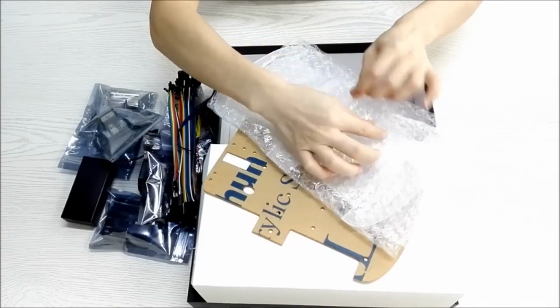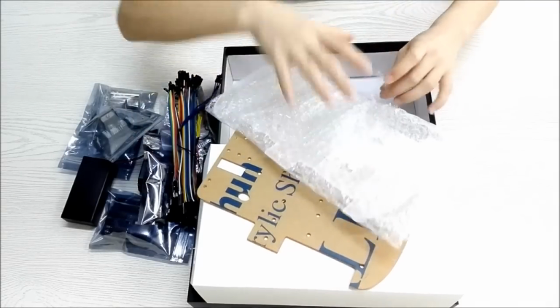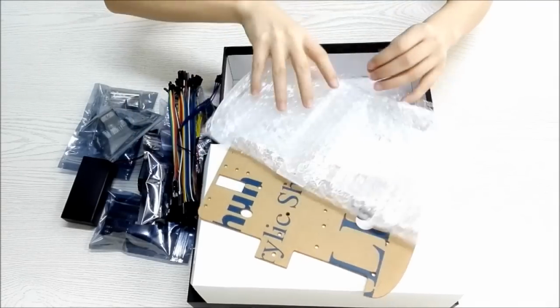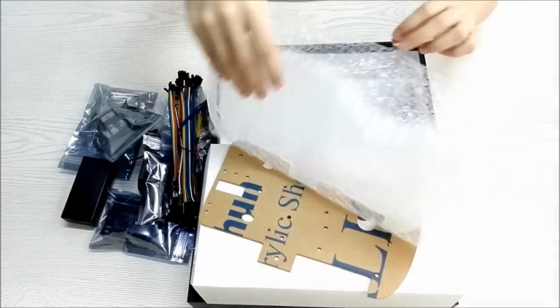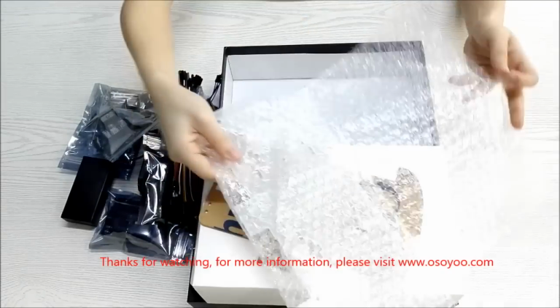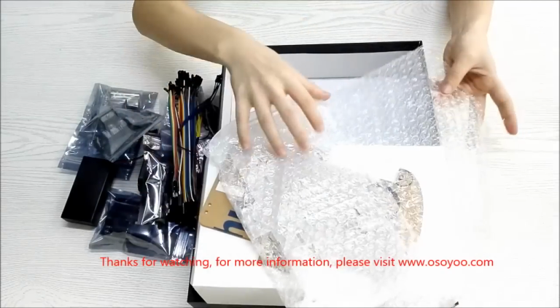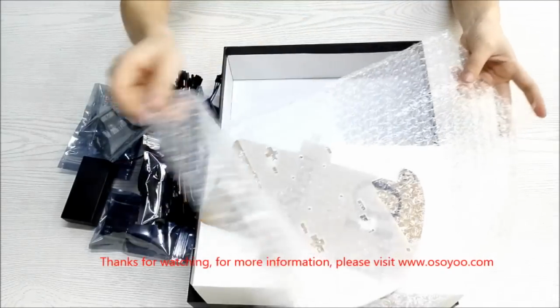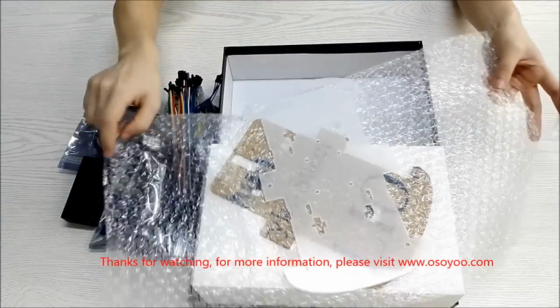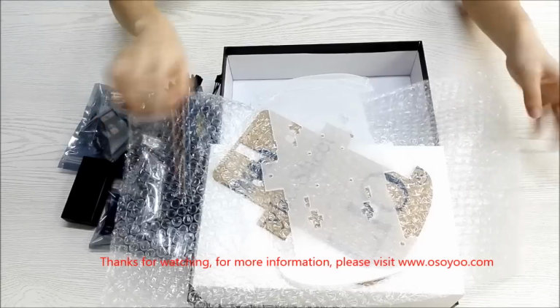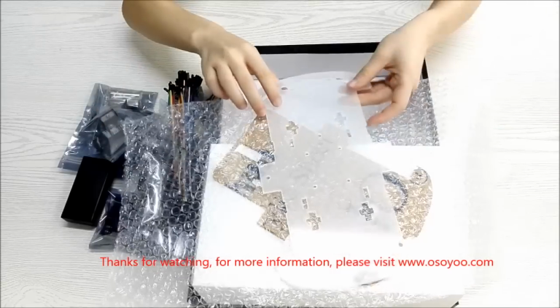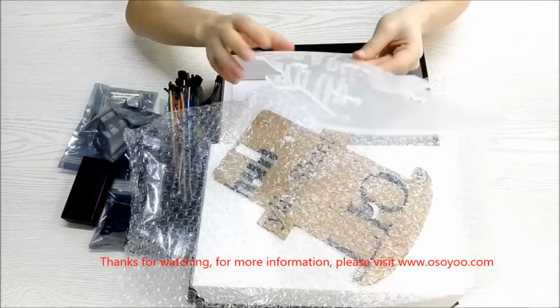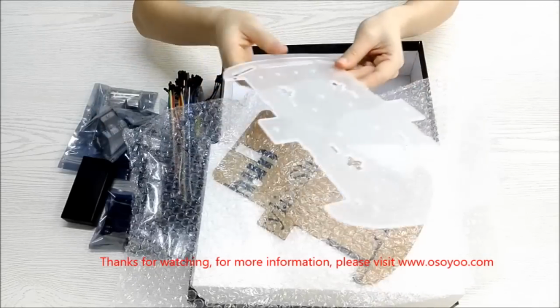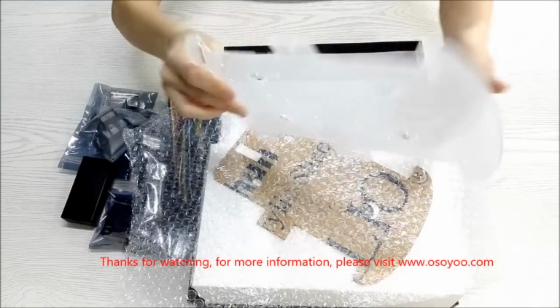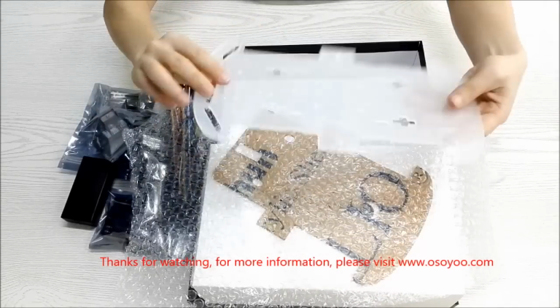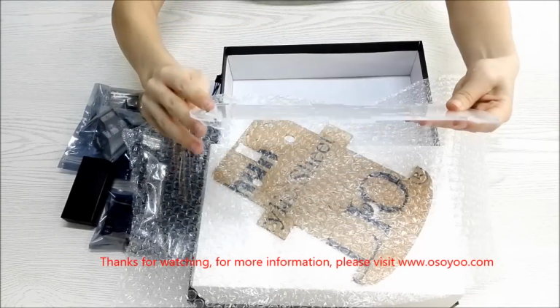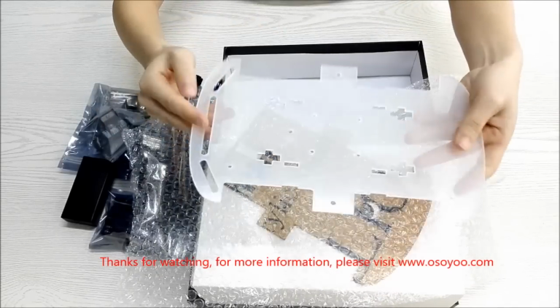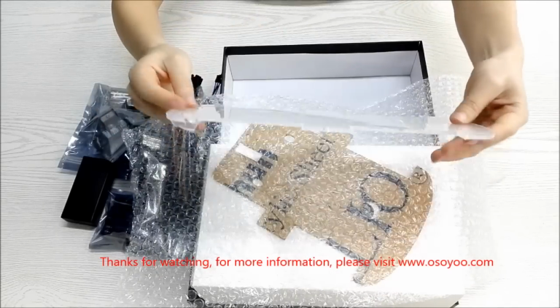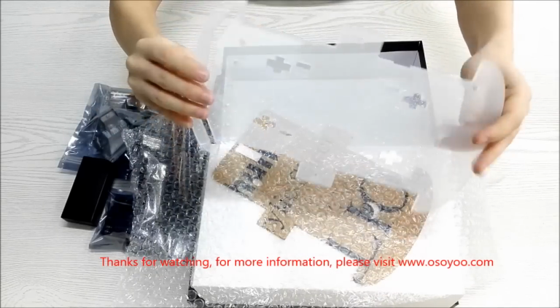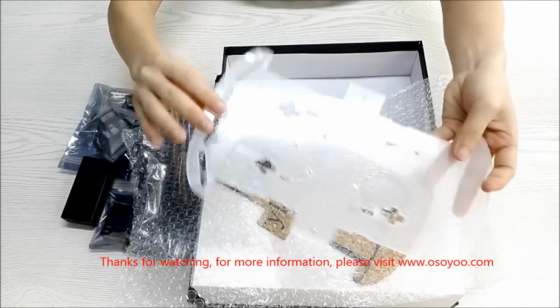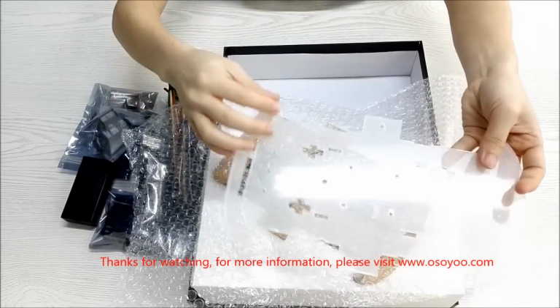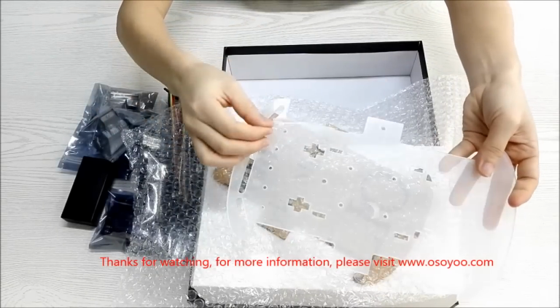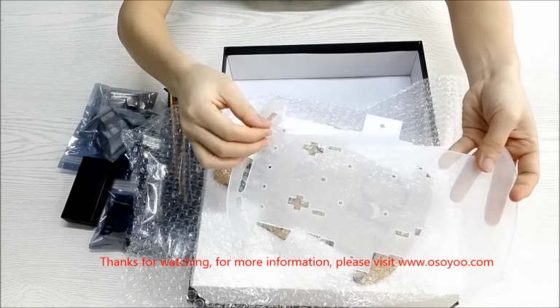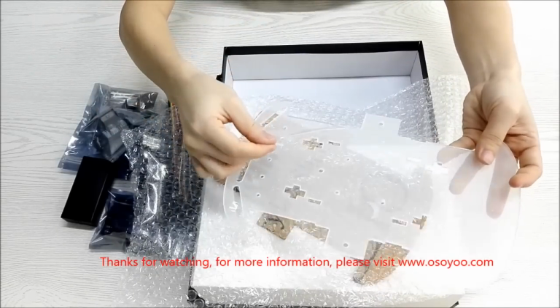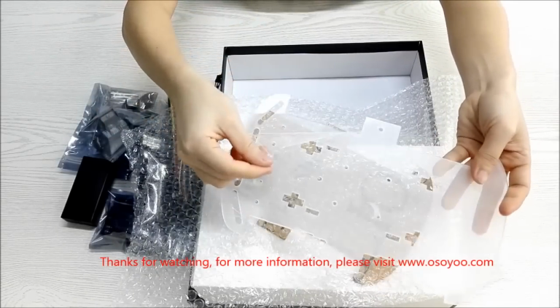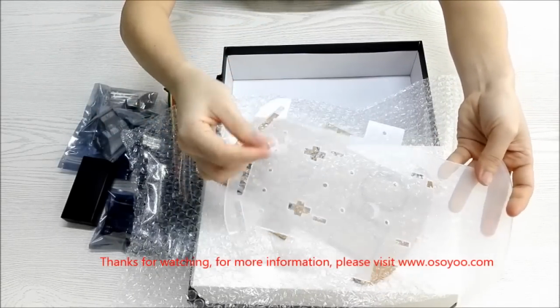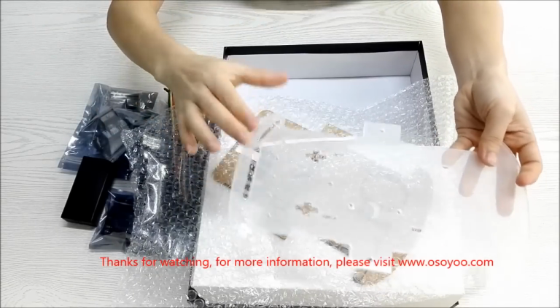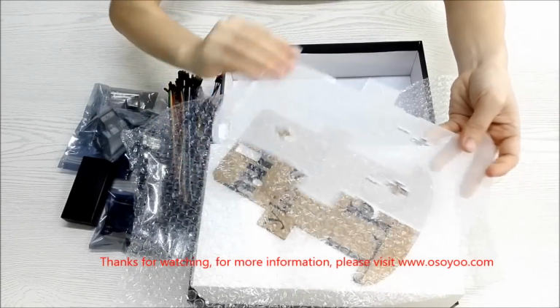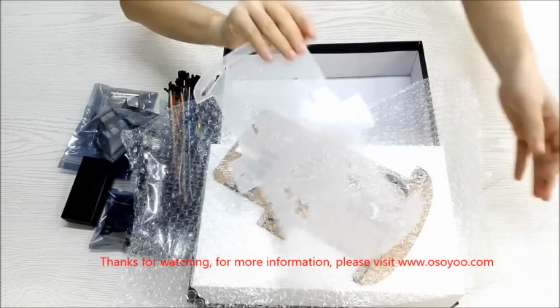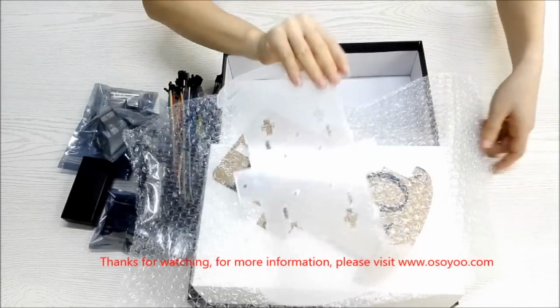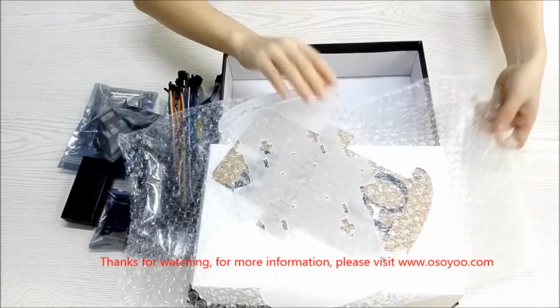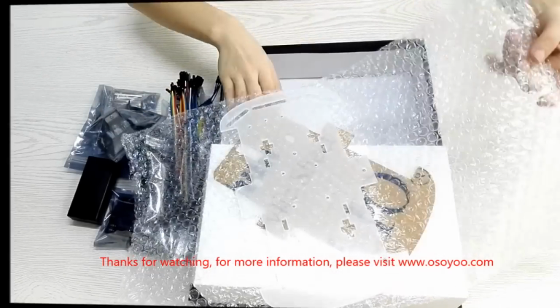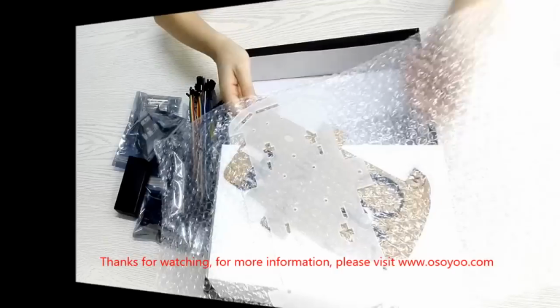For more information, please visit www.osoyo.com.